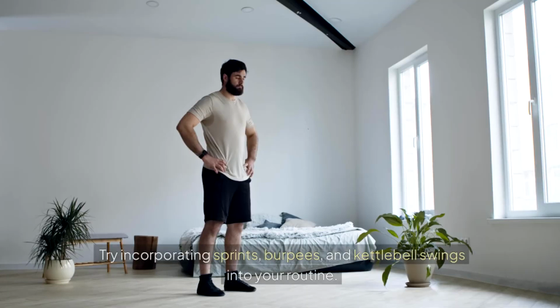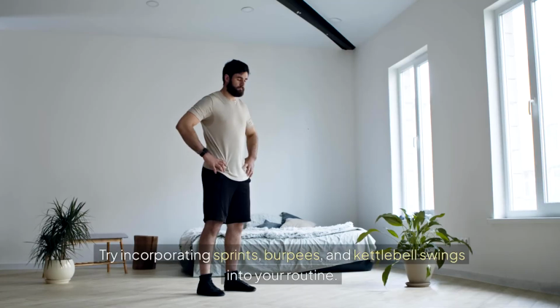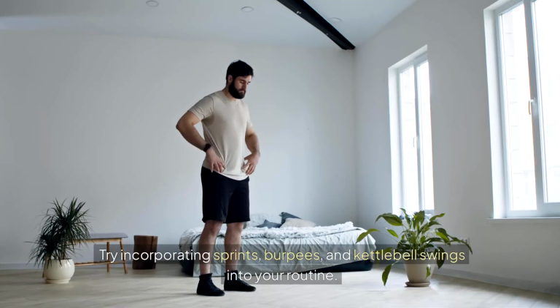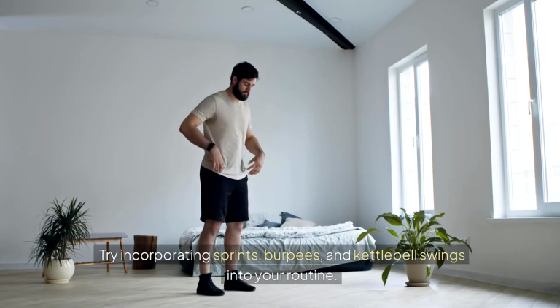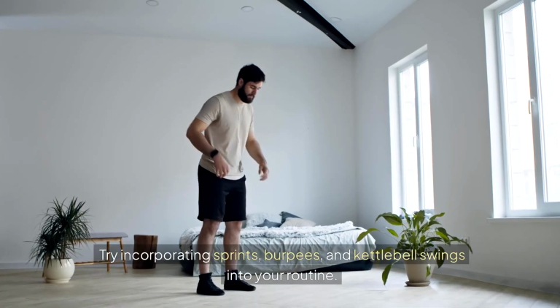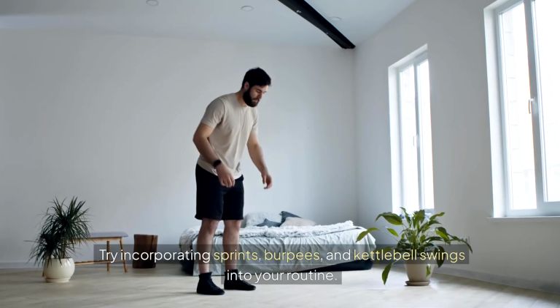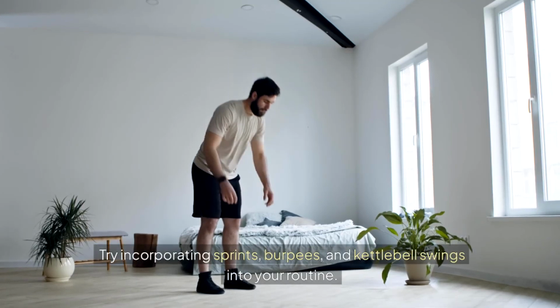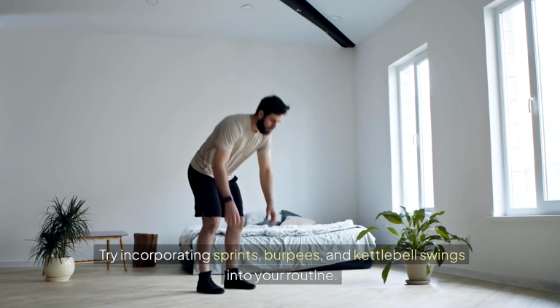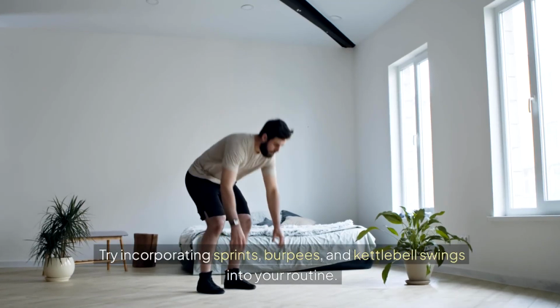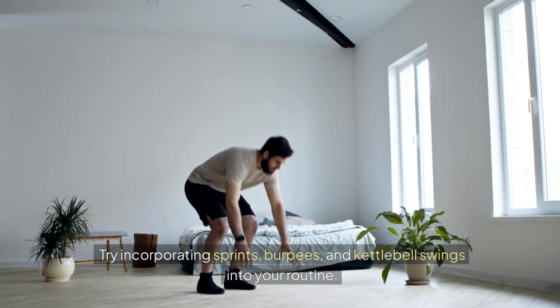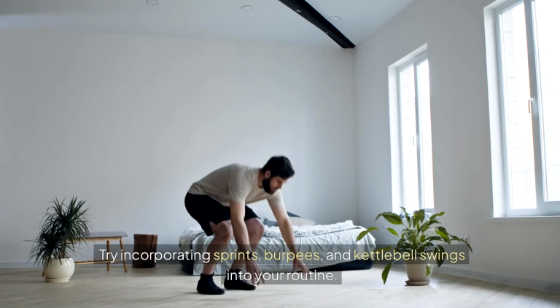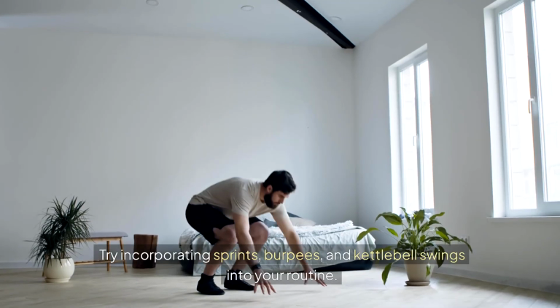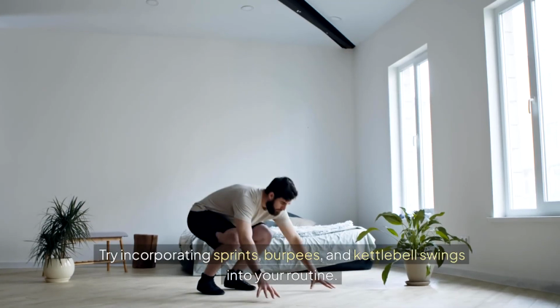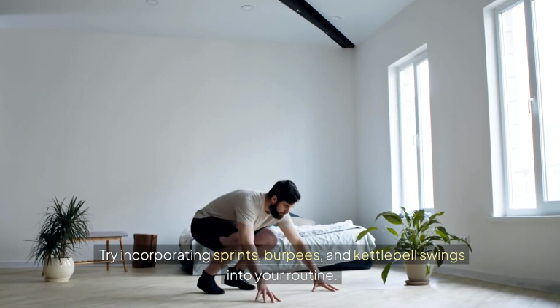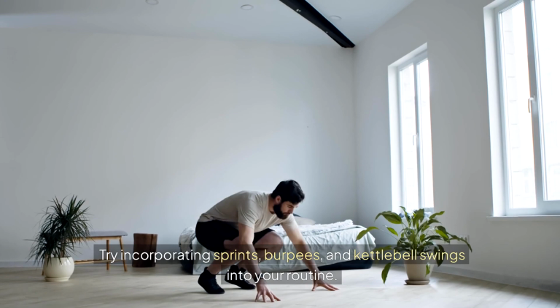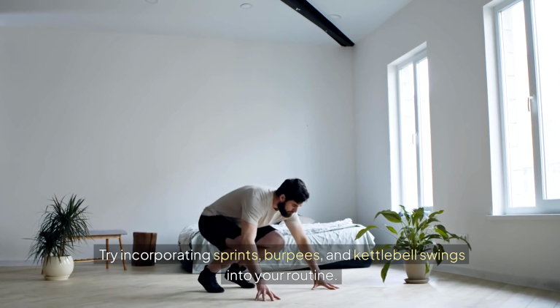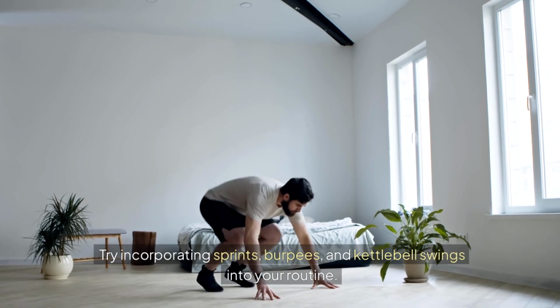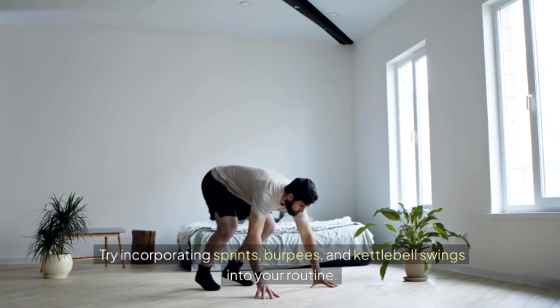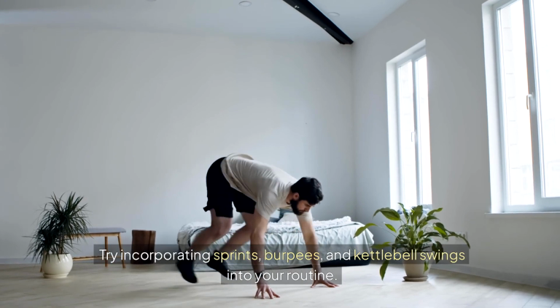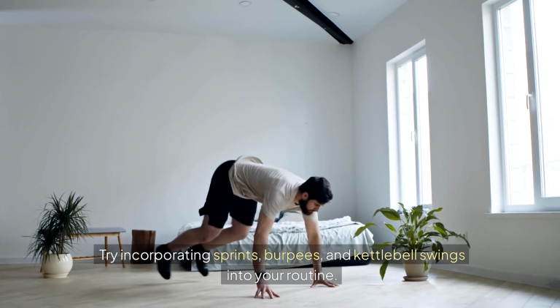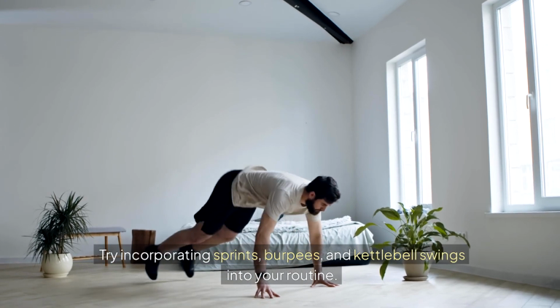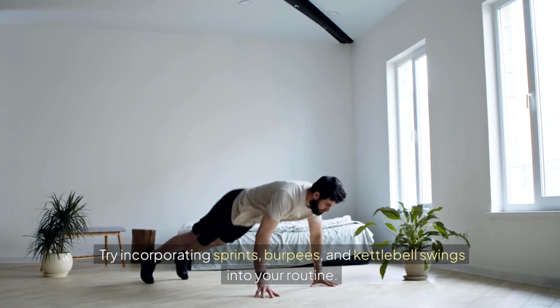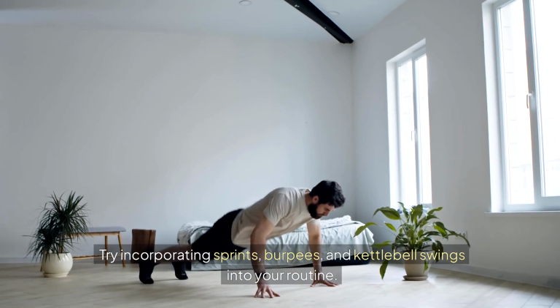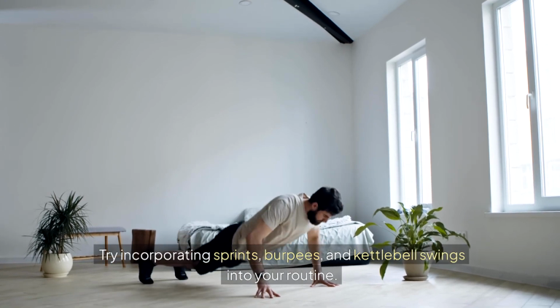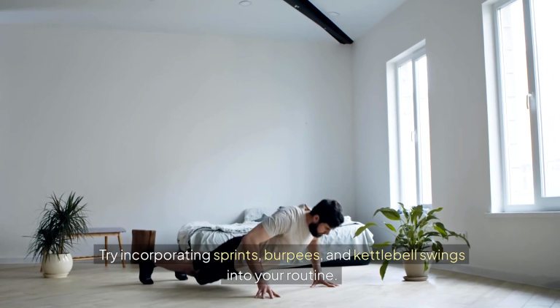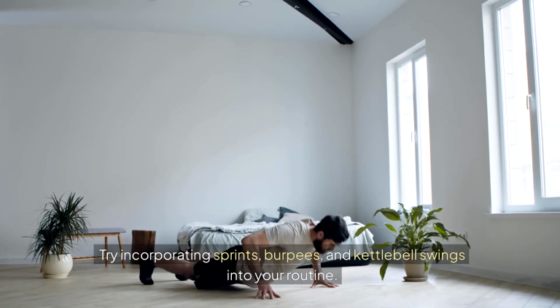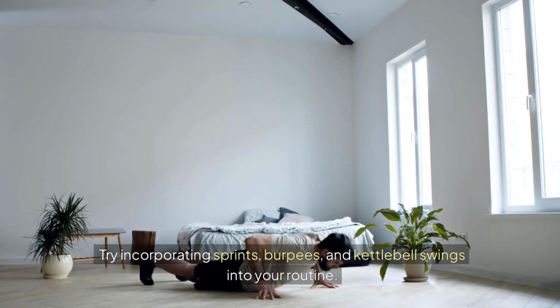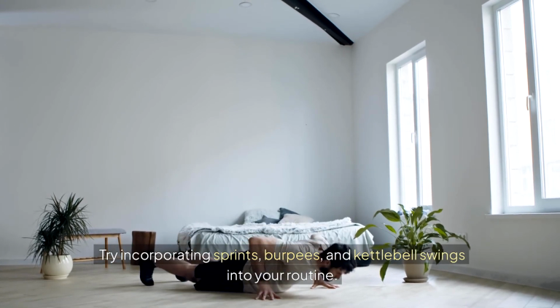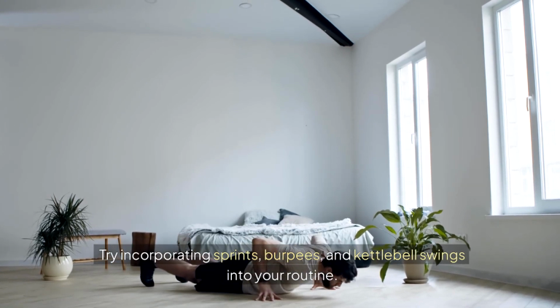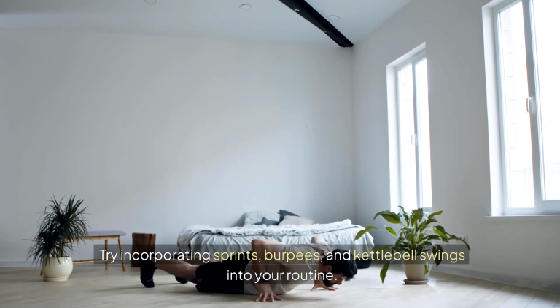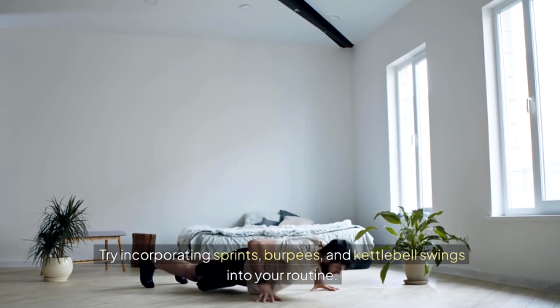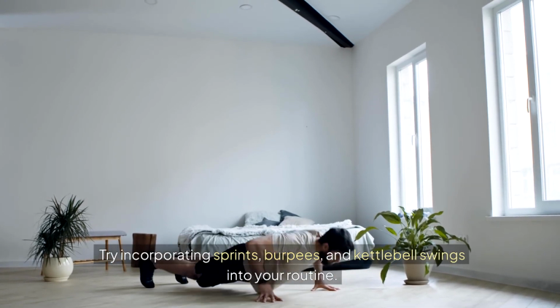Try incorporating sprints, burpees, and kettlebell swings into your routine.